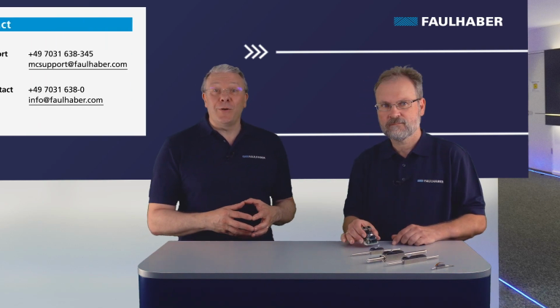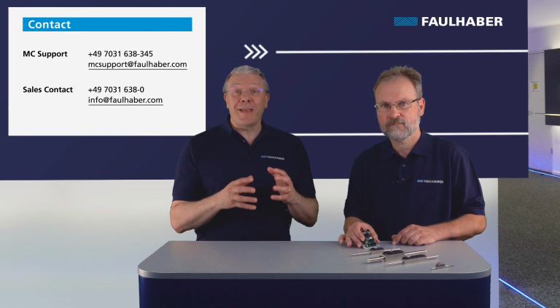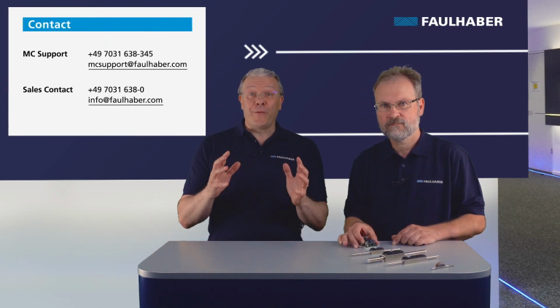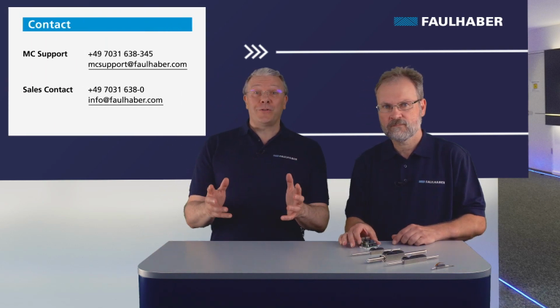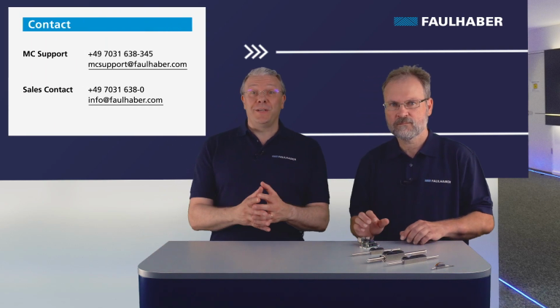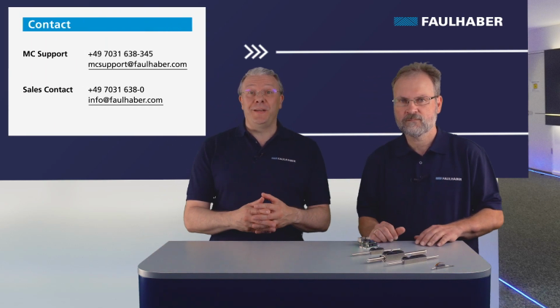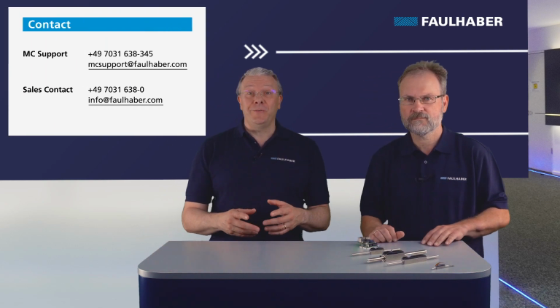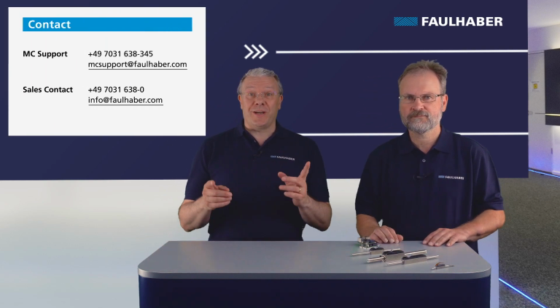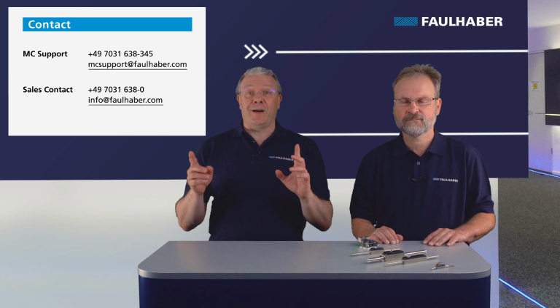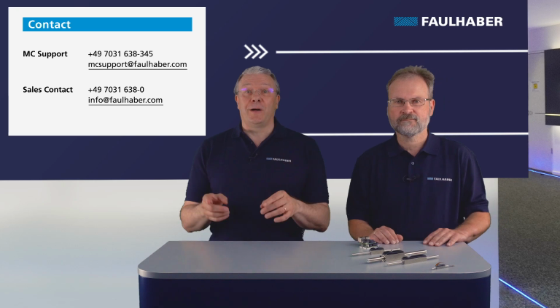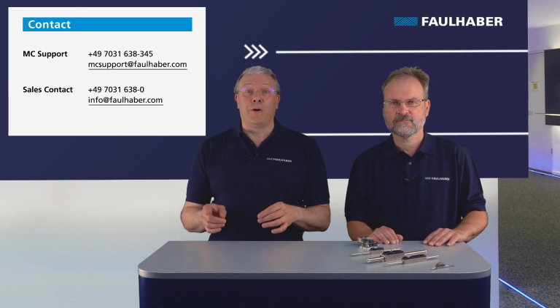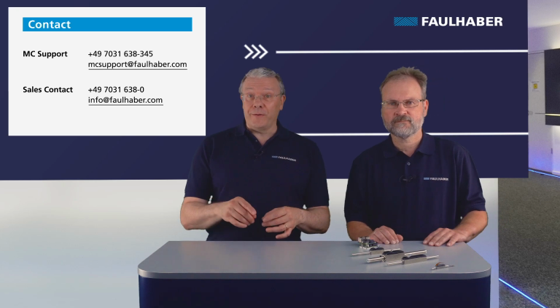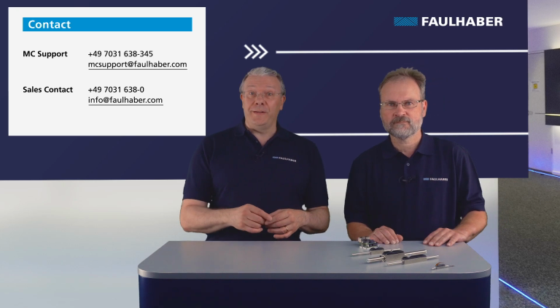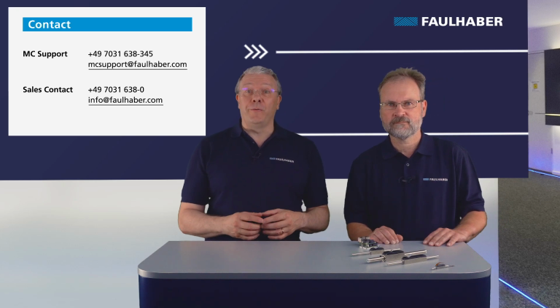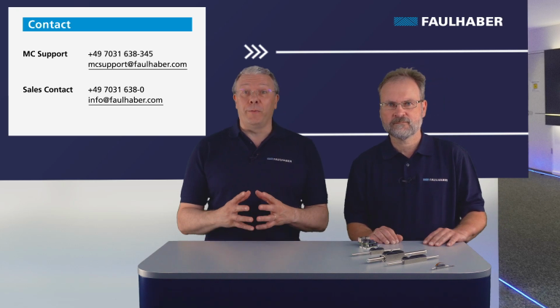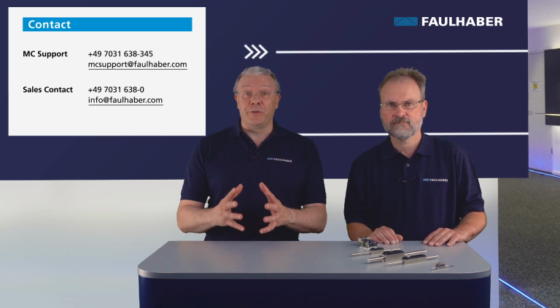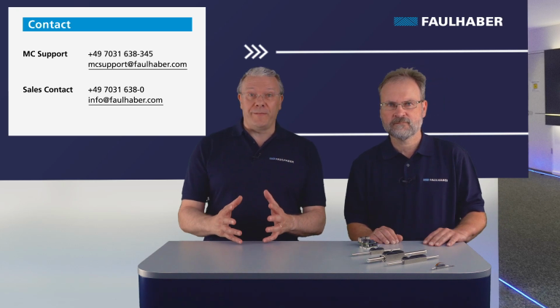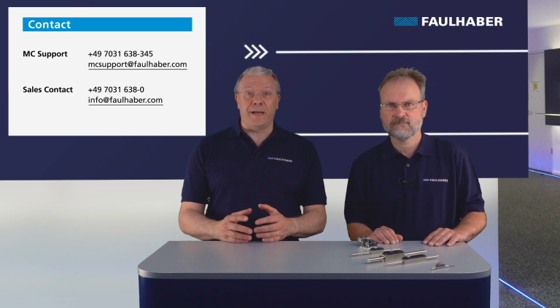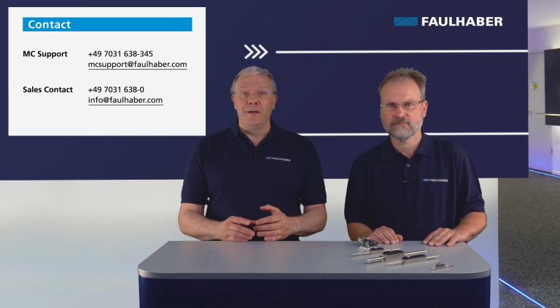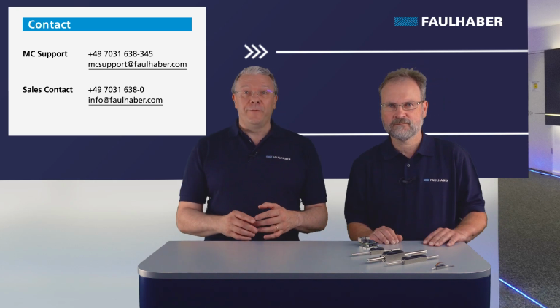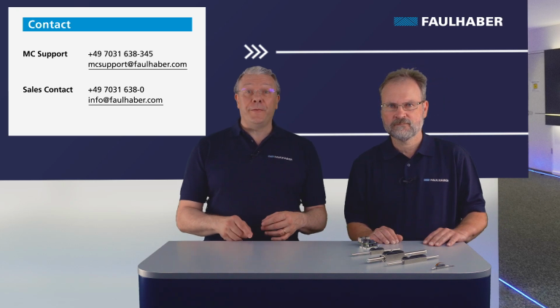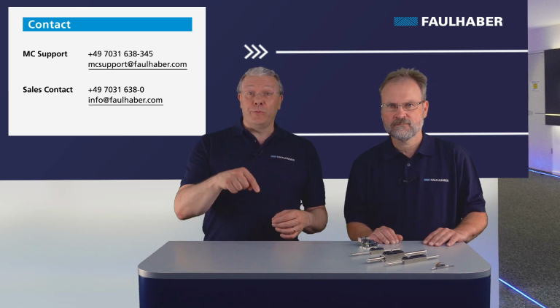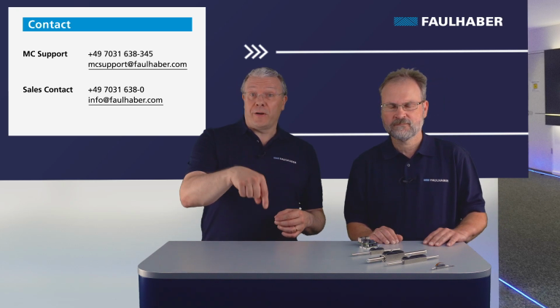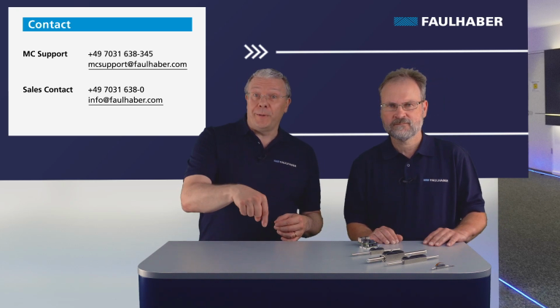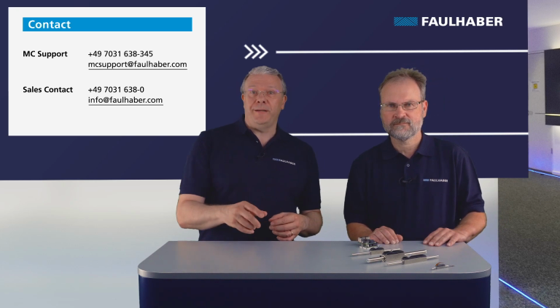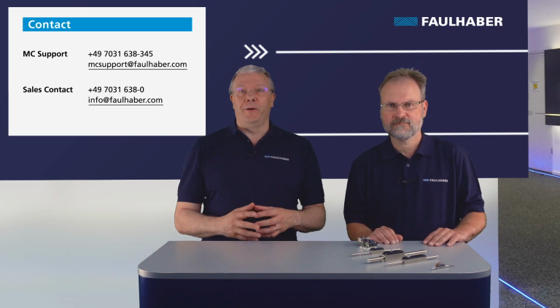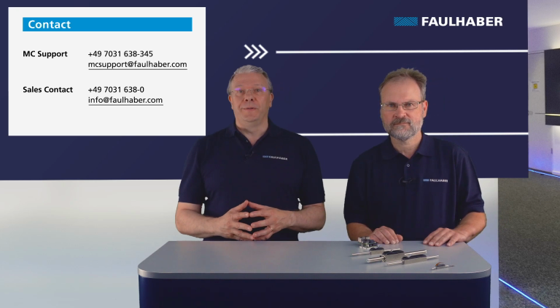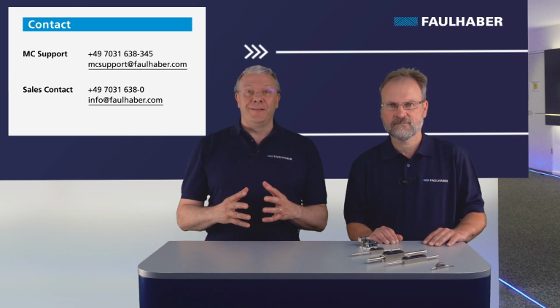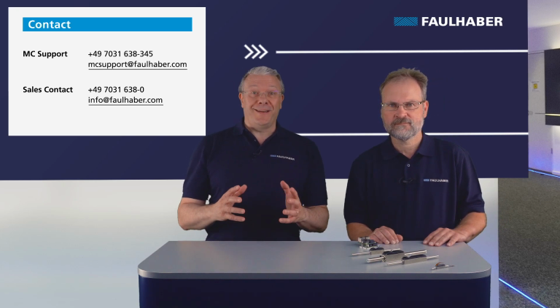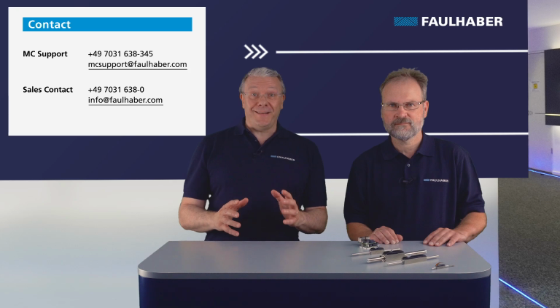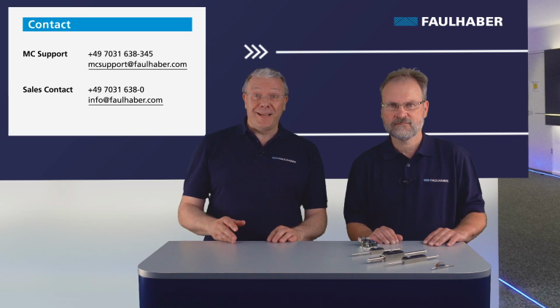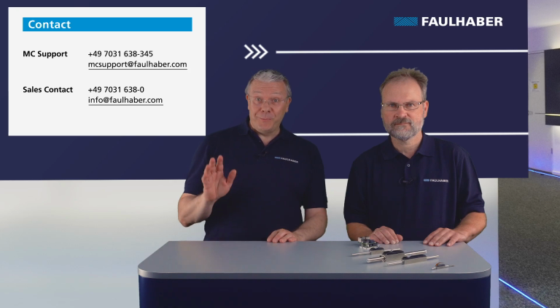Thank you for watching this video. Check out our other videos on Faulhaber Drive Time. Feel free to leave a comment below. Take care and goodbye.